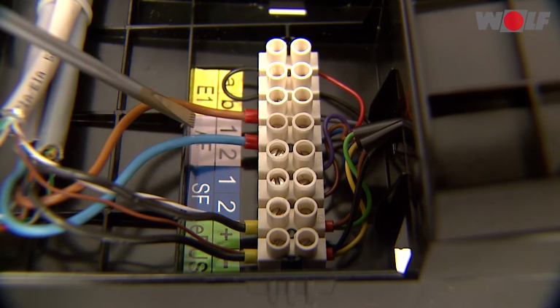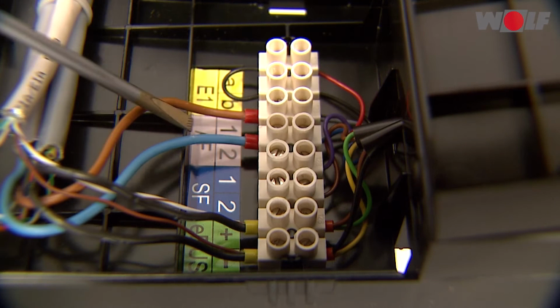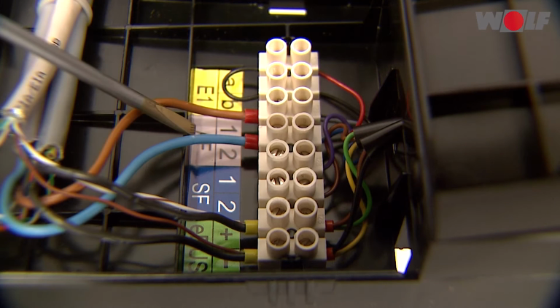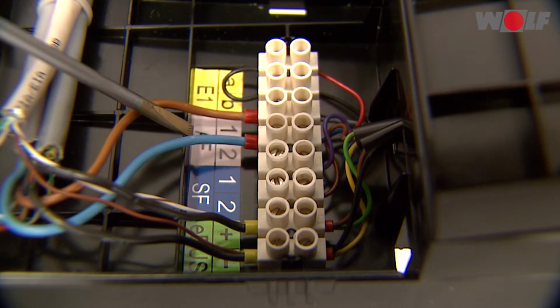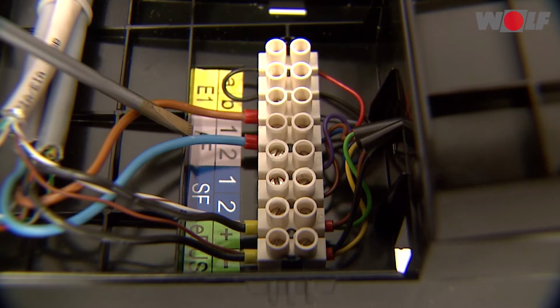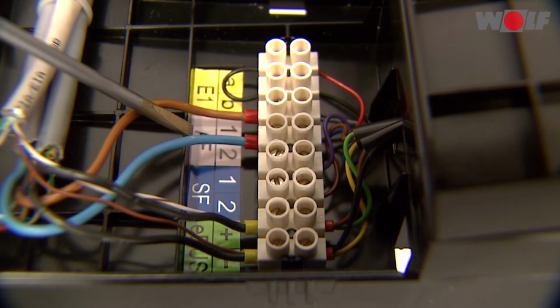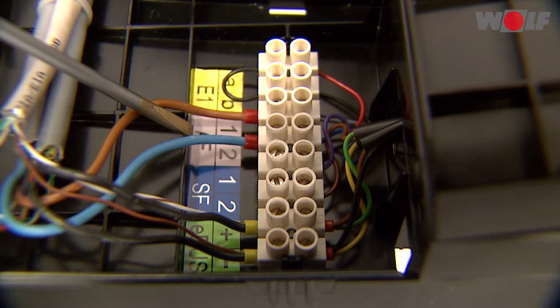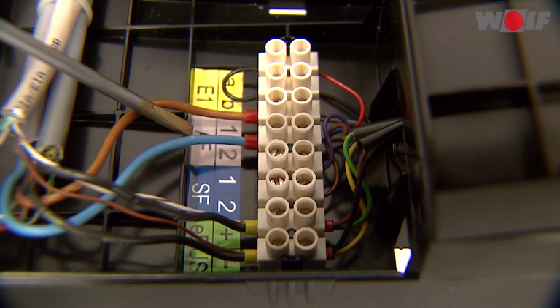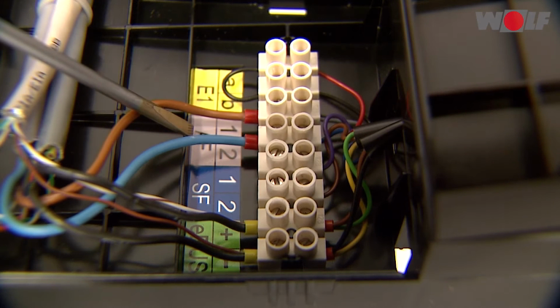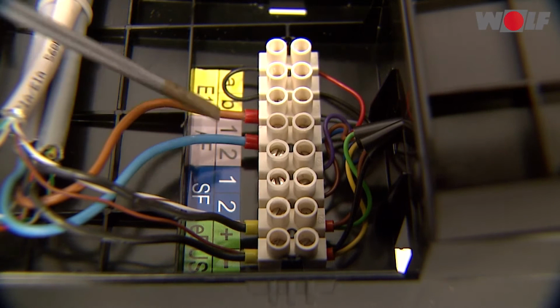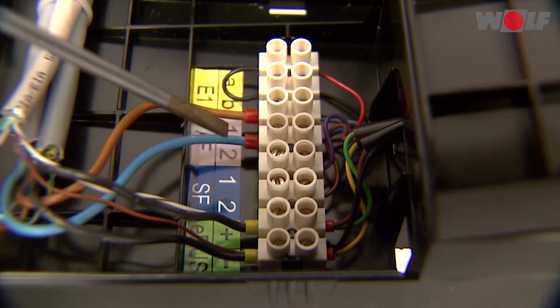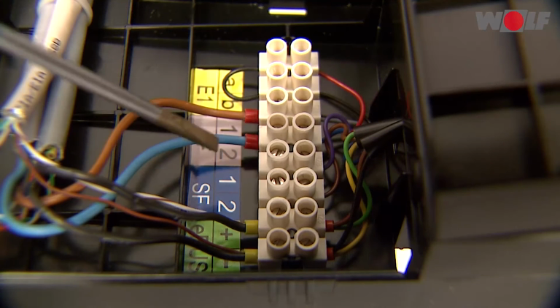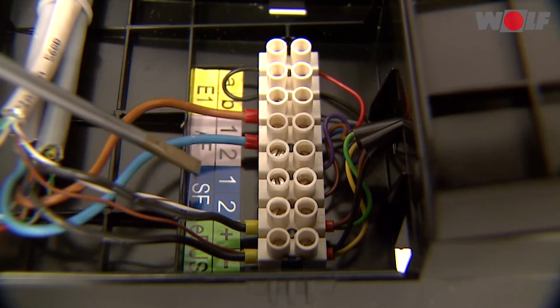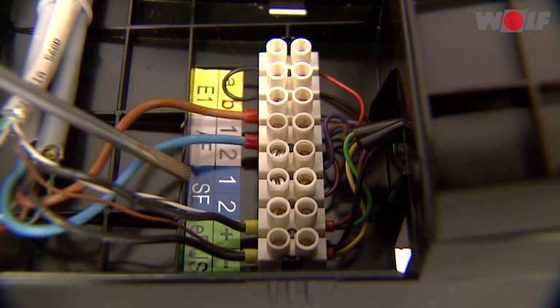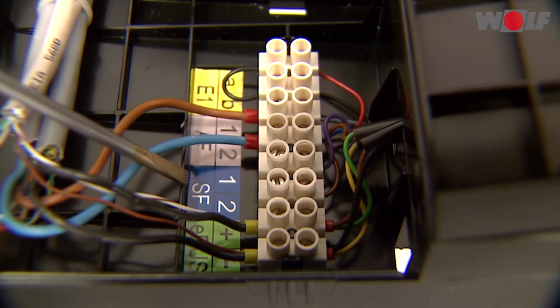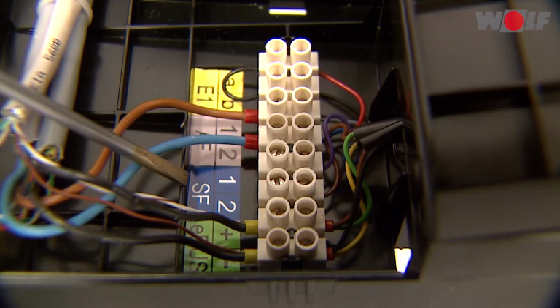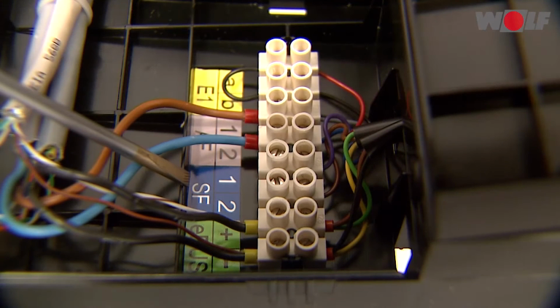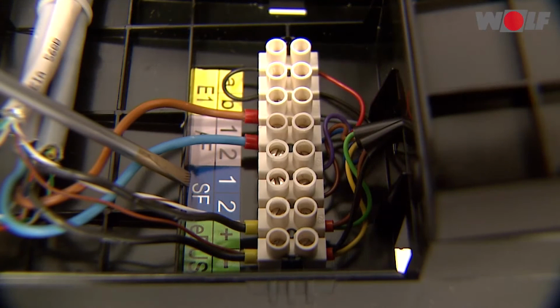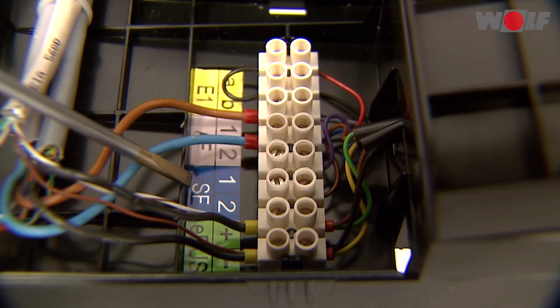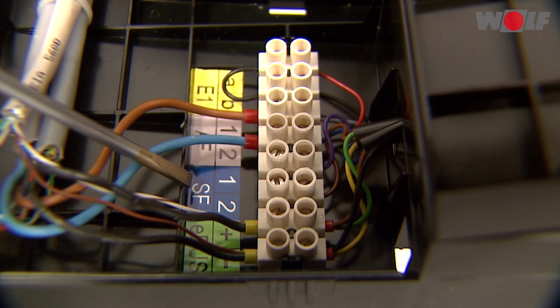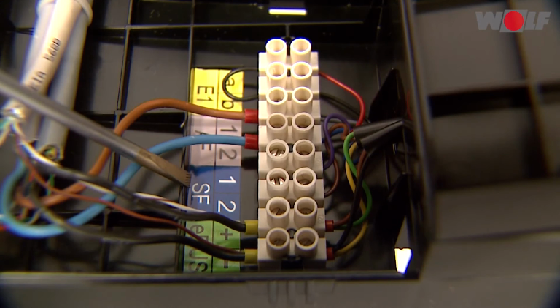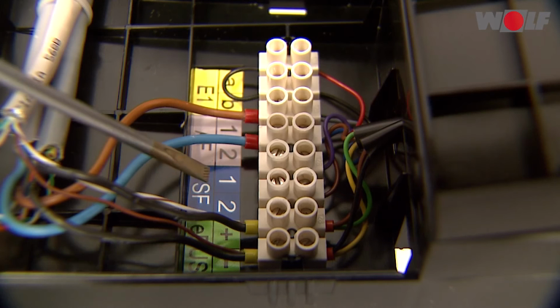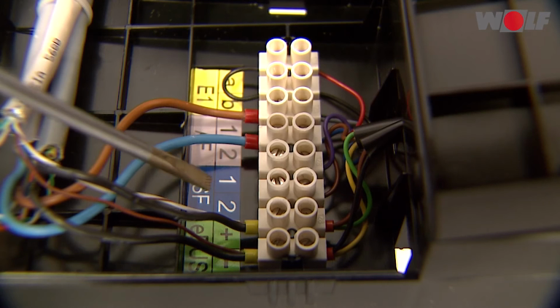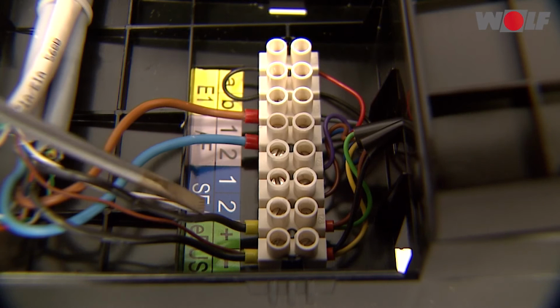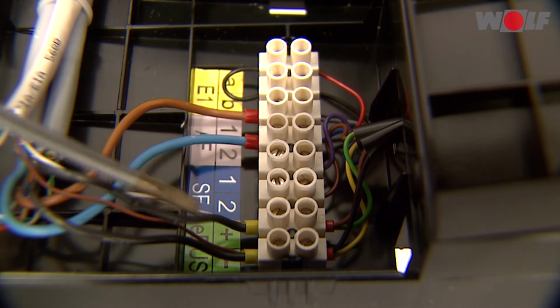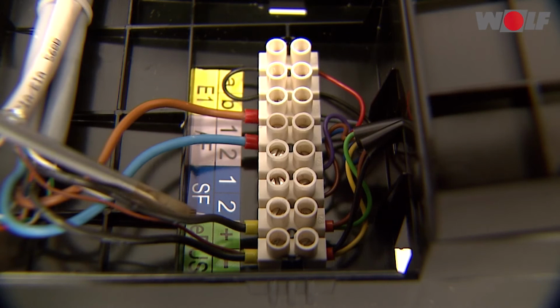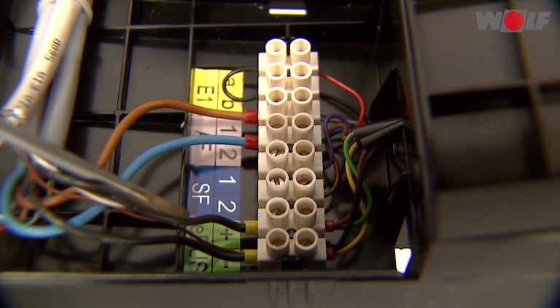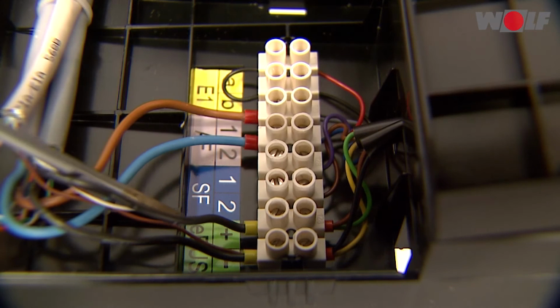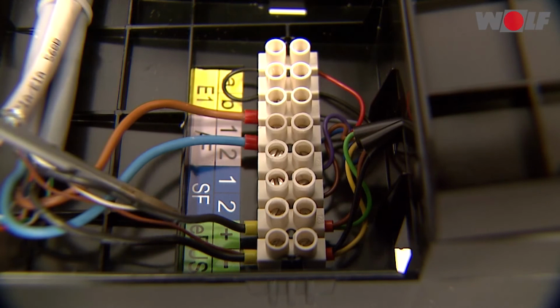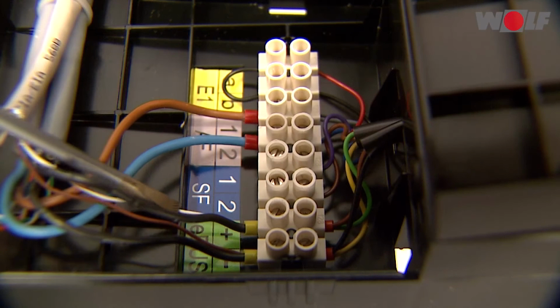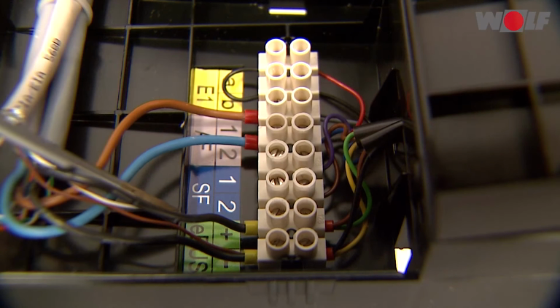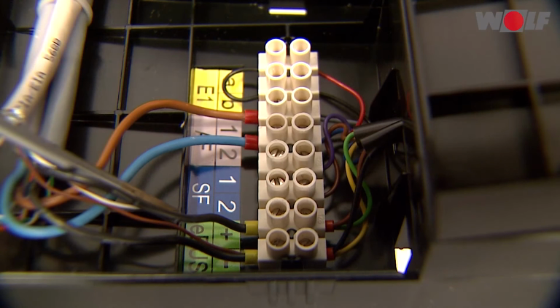Outside temperature sensor. Cylinder temperature sensor. E-bus.